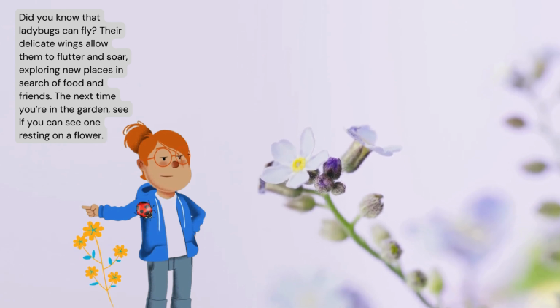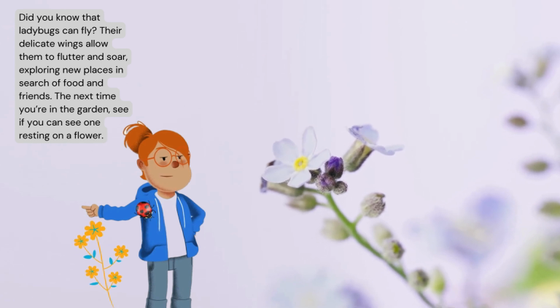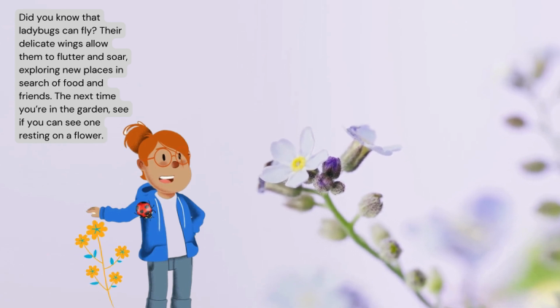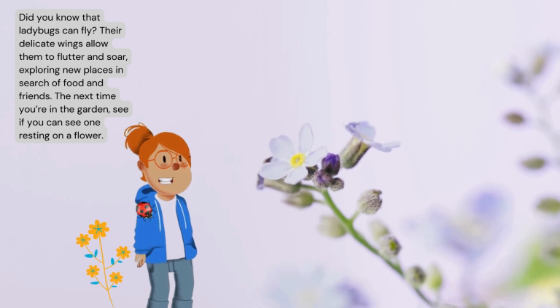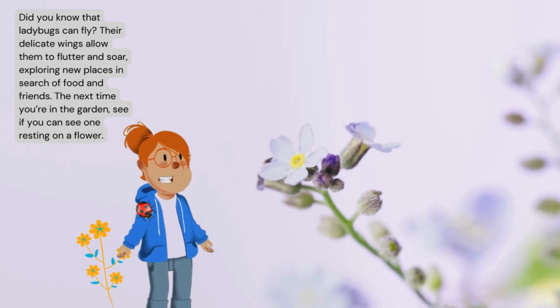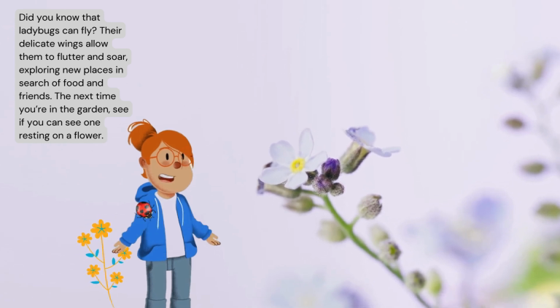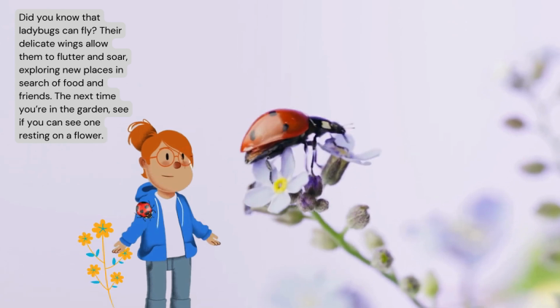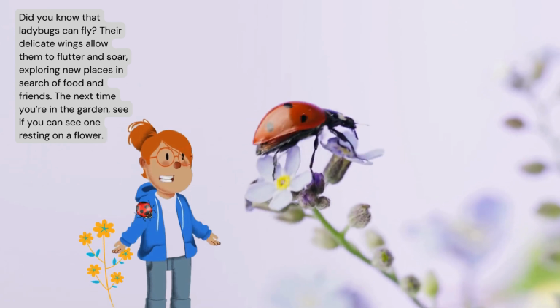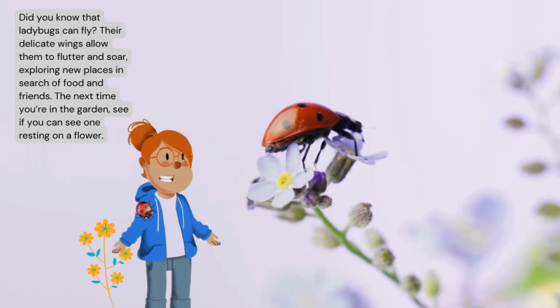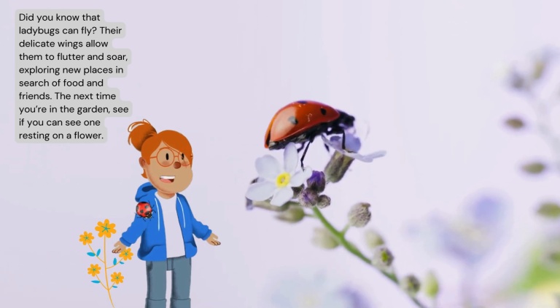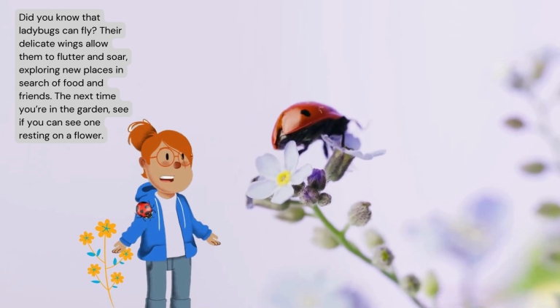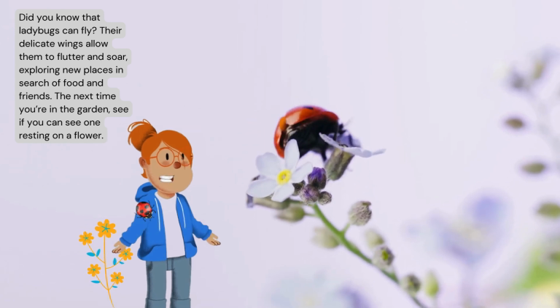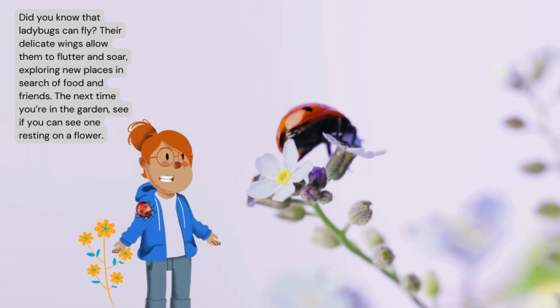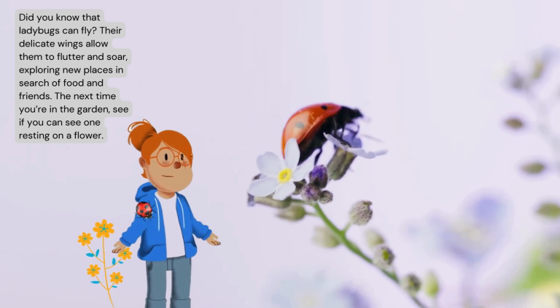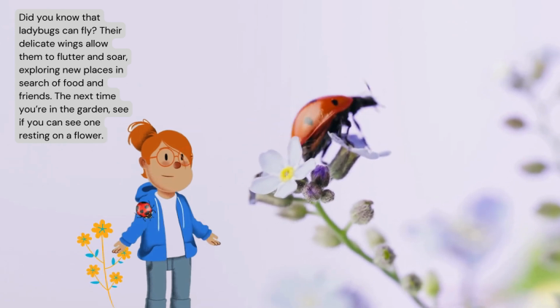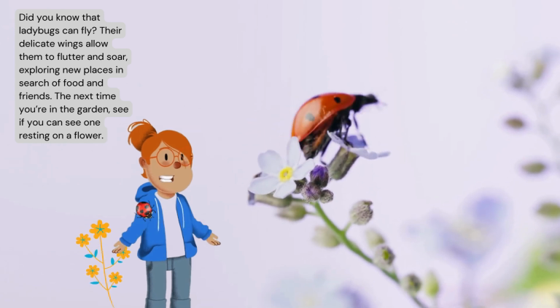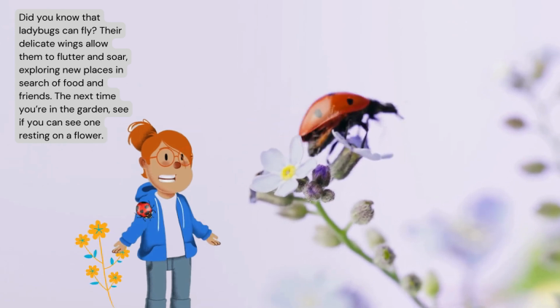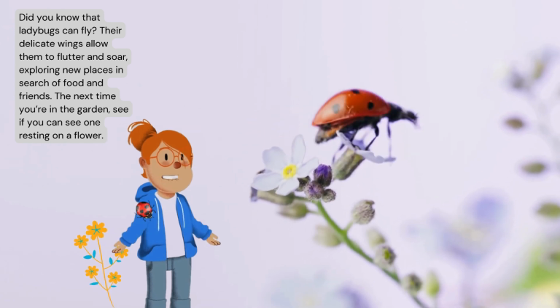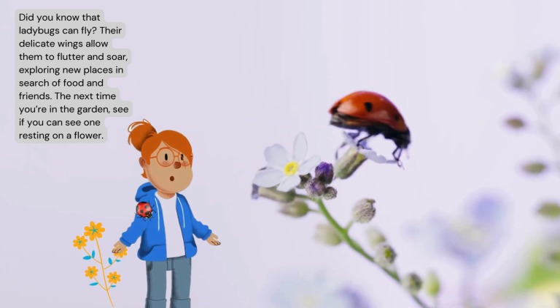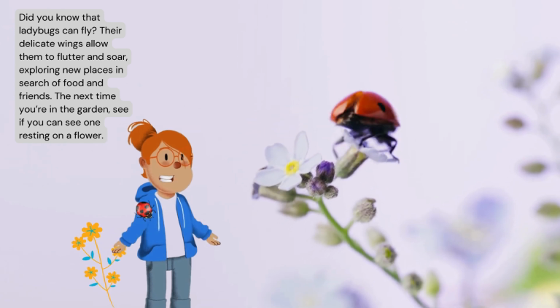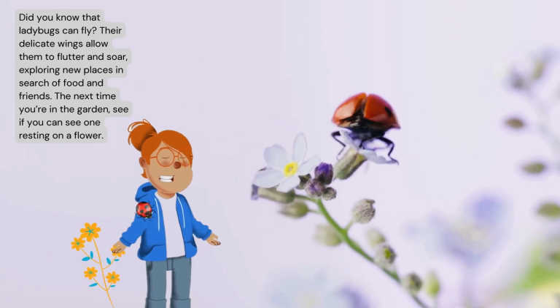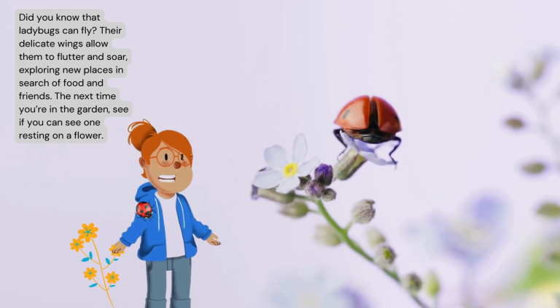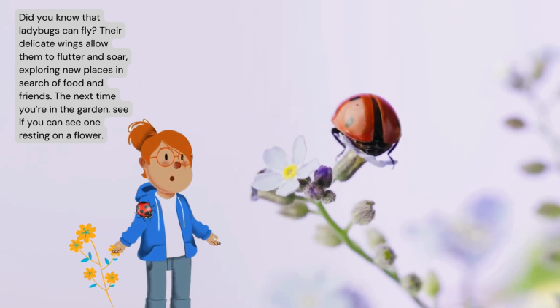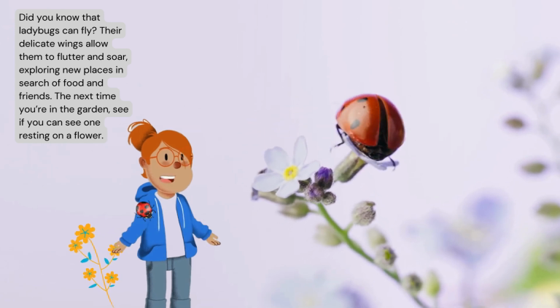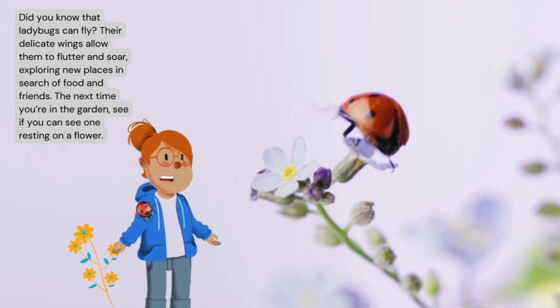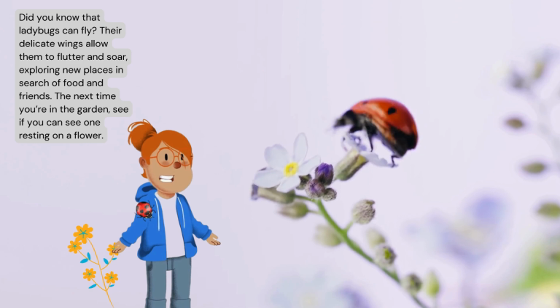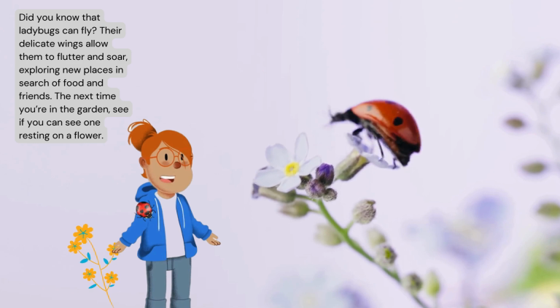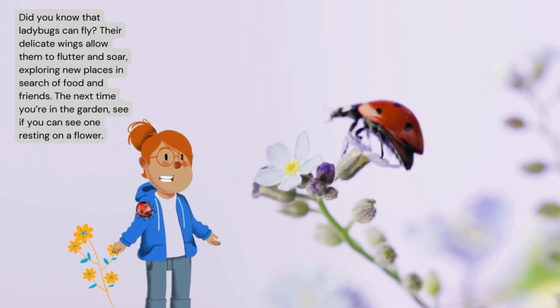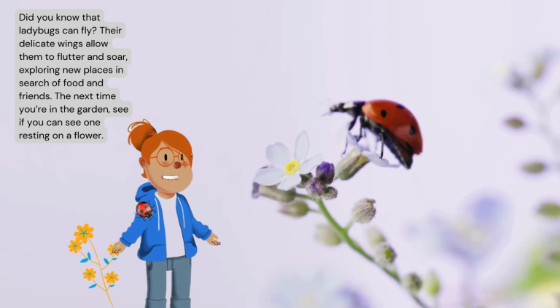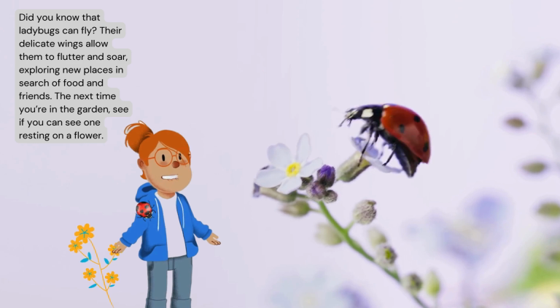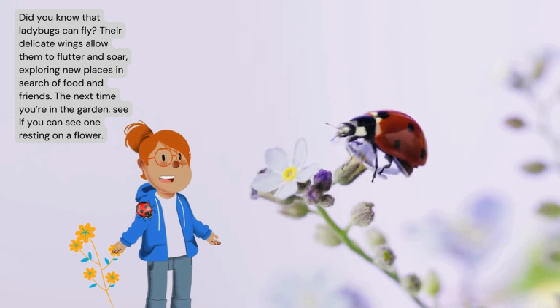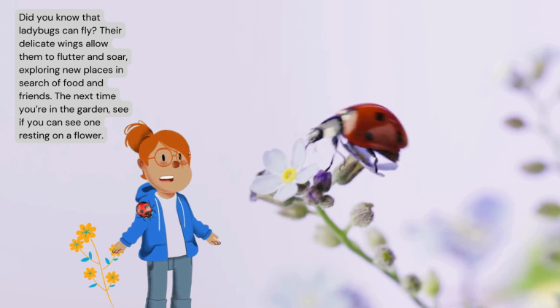The next time you're in the garden, see if you can see one resting on a flower.